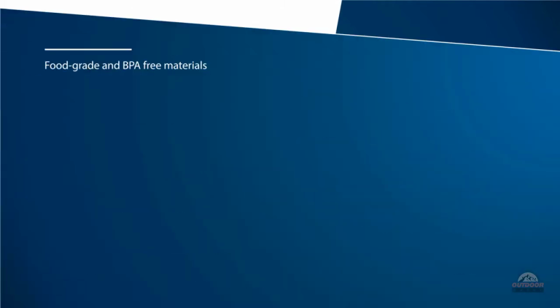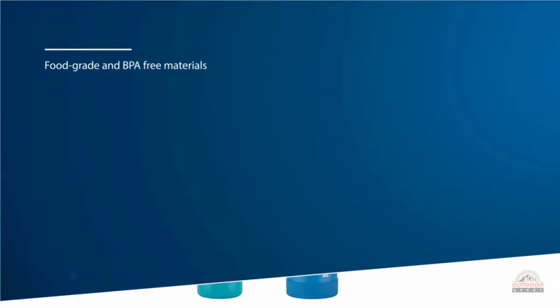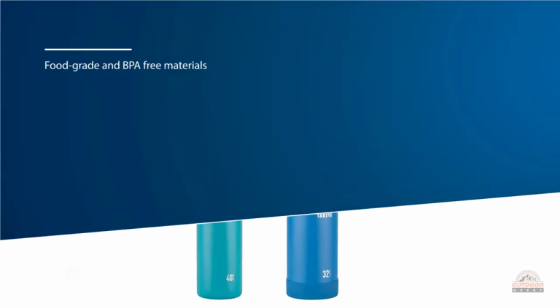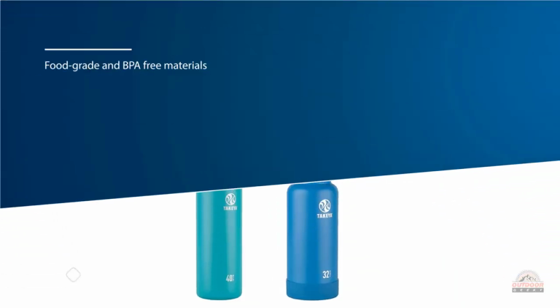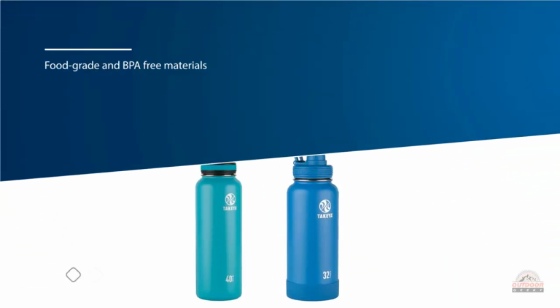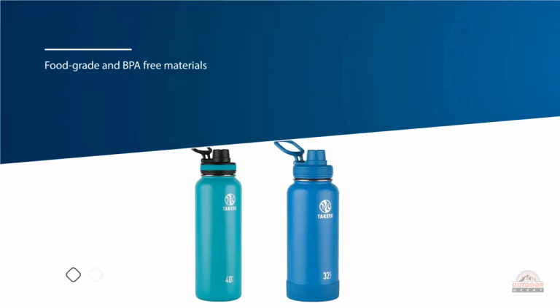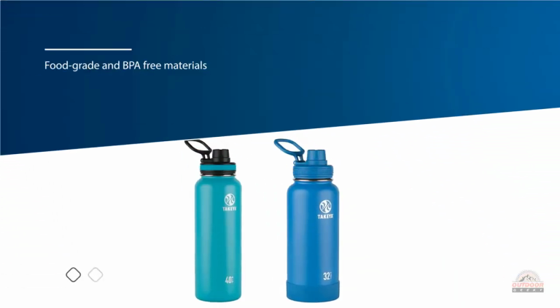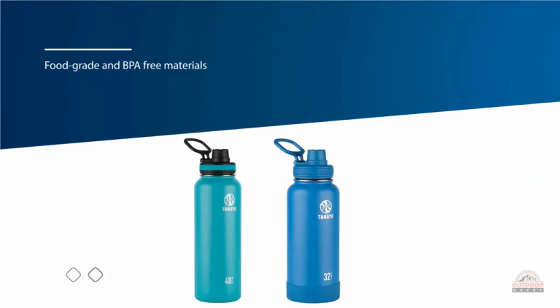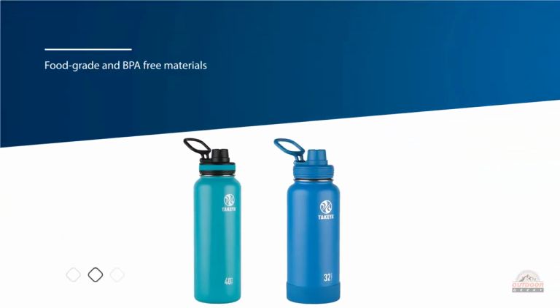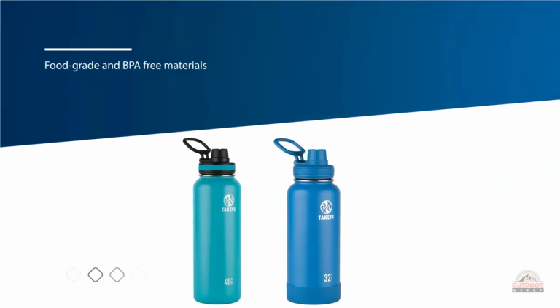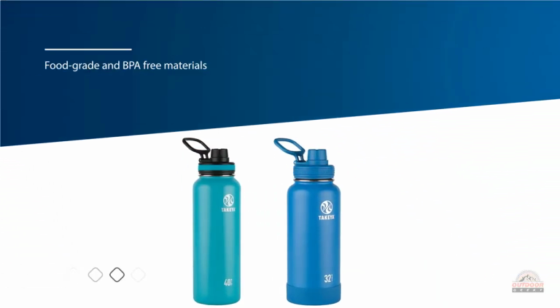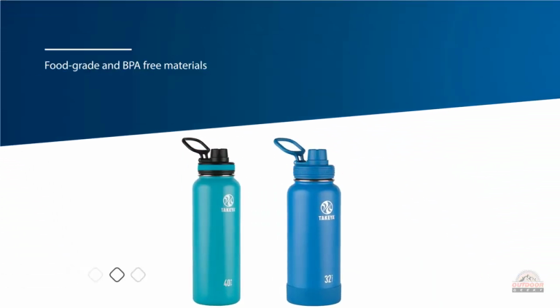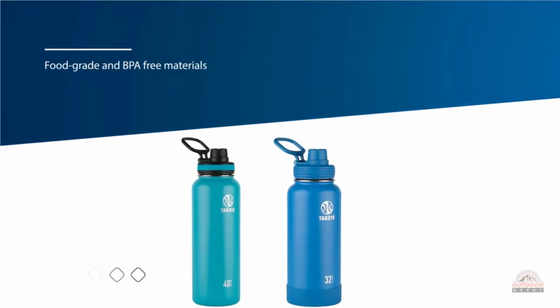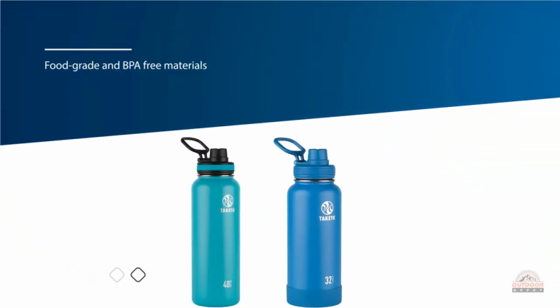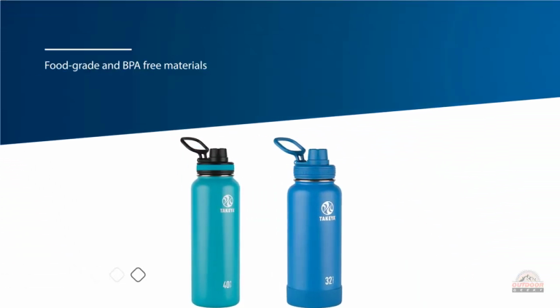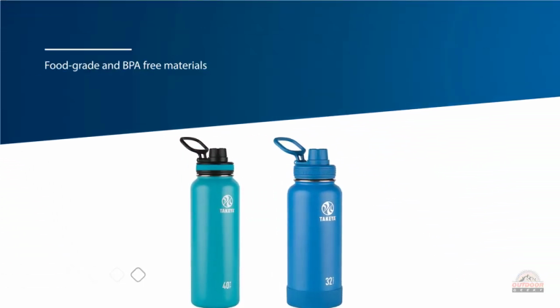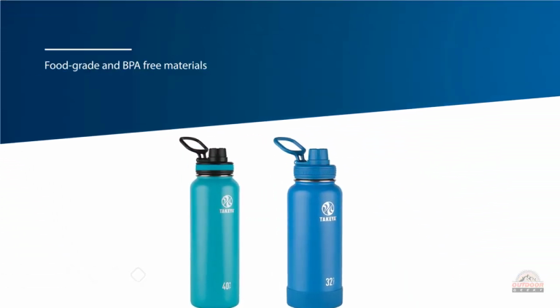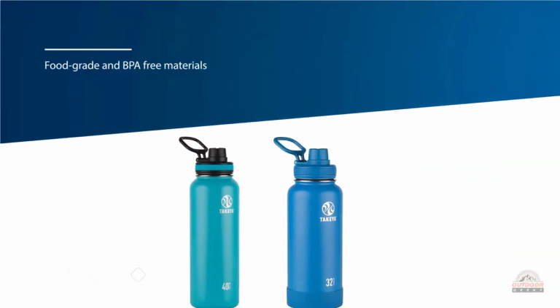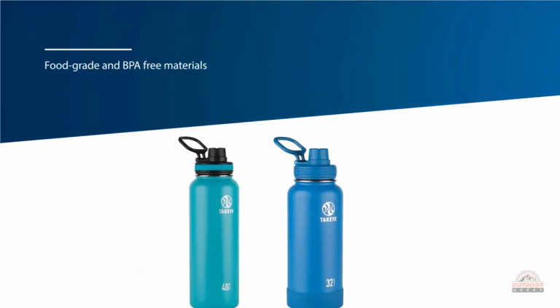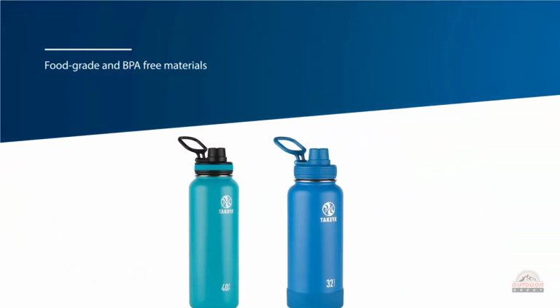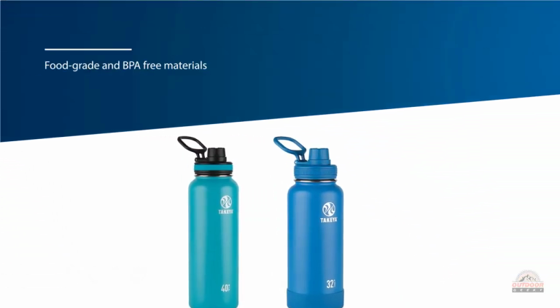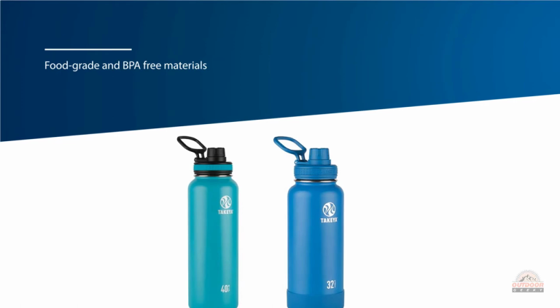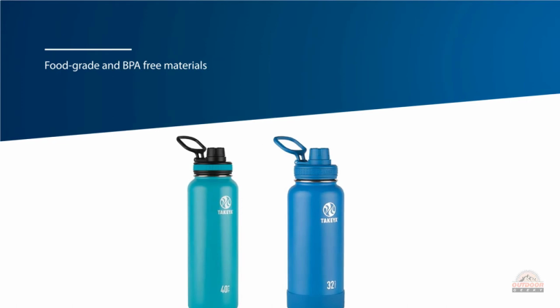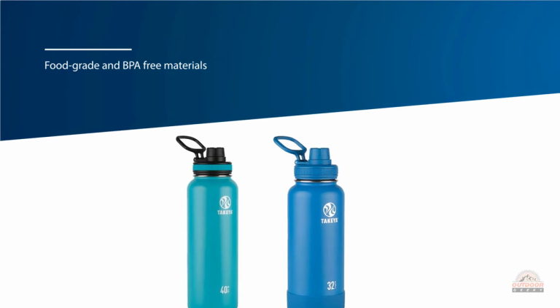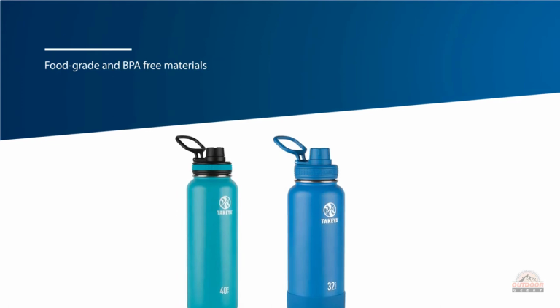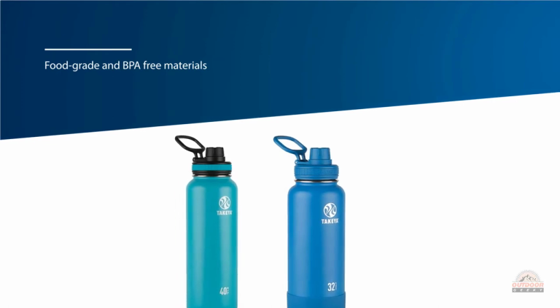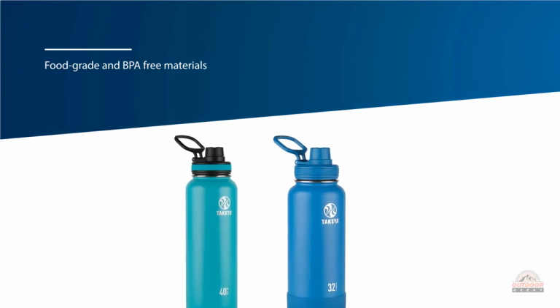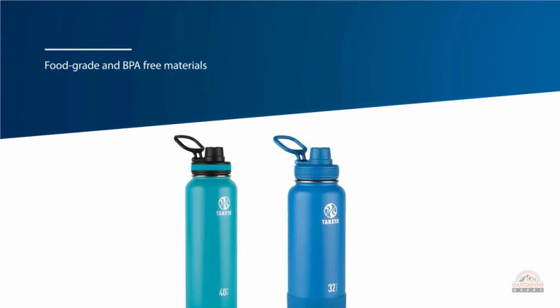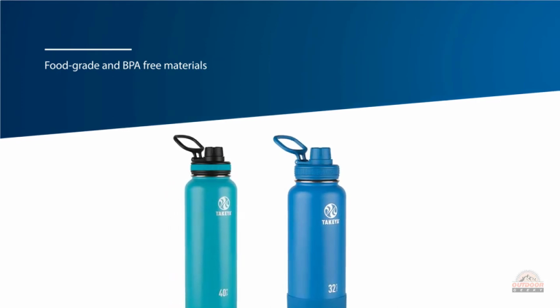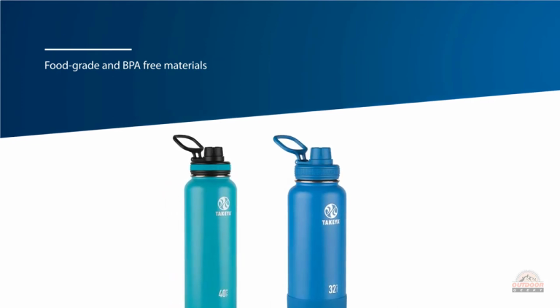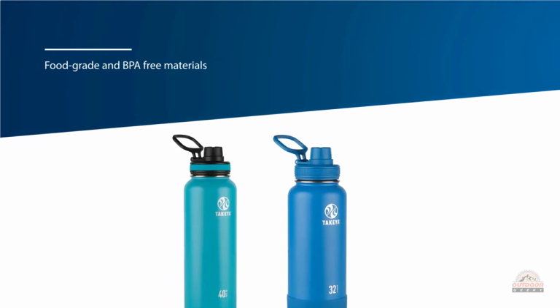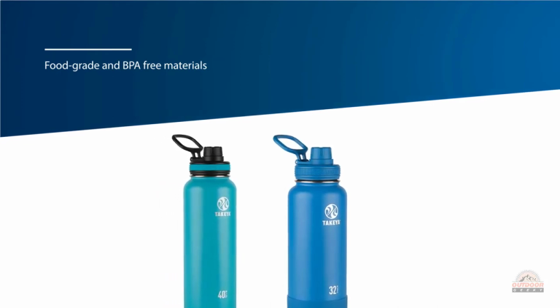The bottle won't sweat either. The spout of this water bottle is entirely leak proof and has a very innovative design.